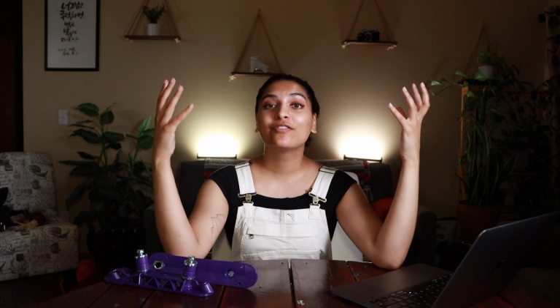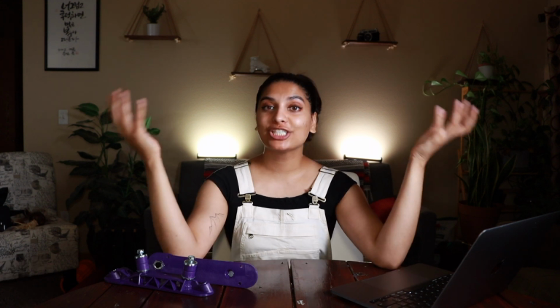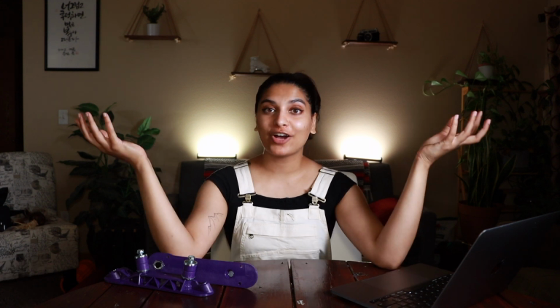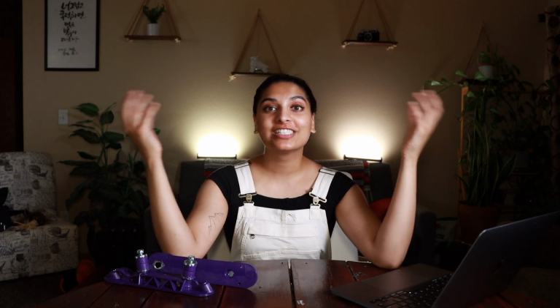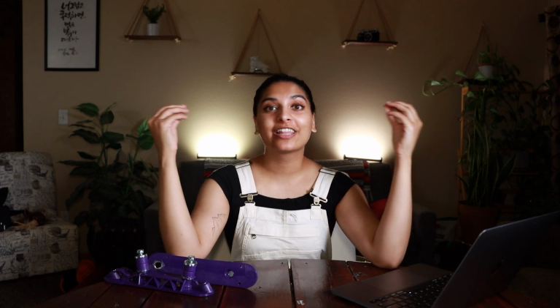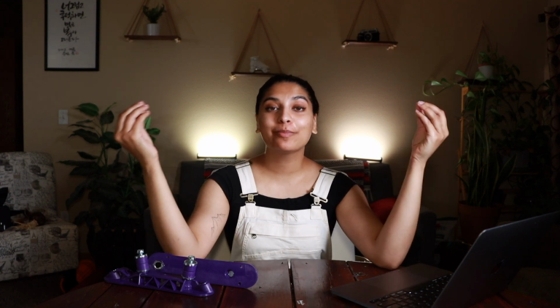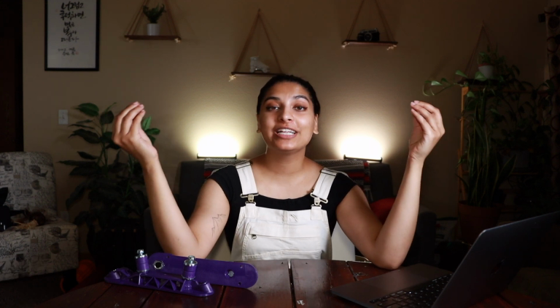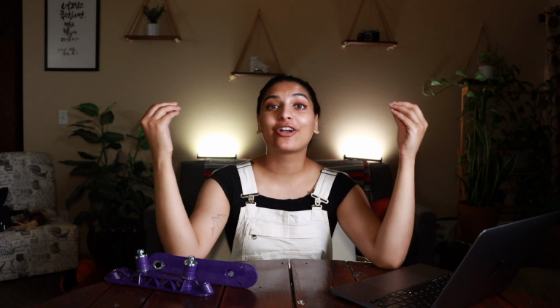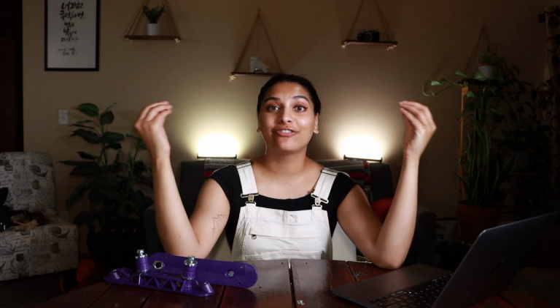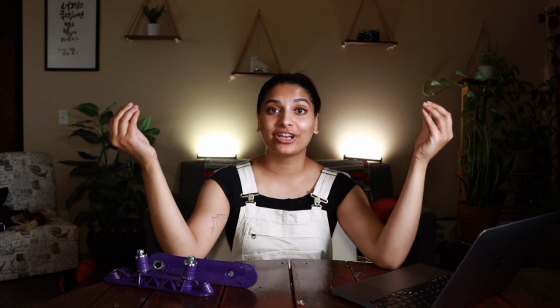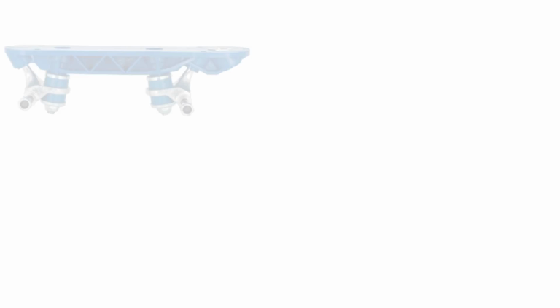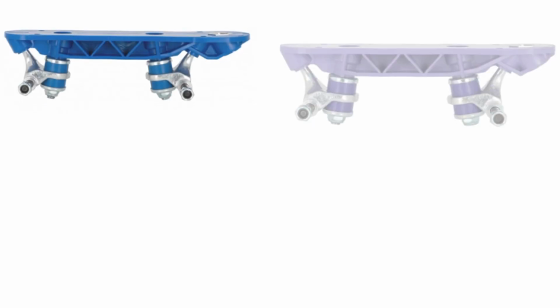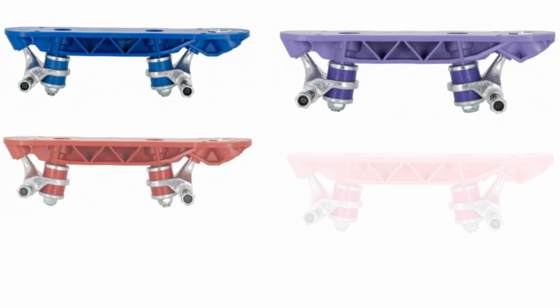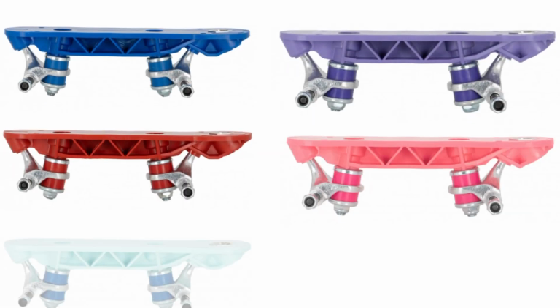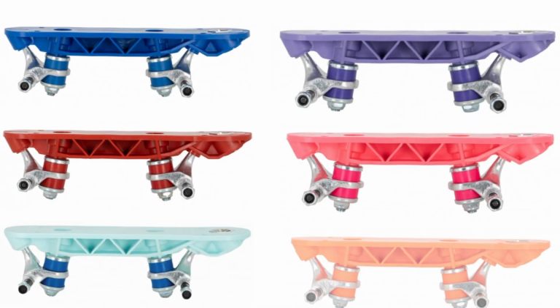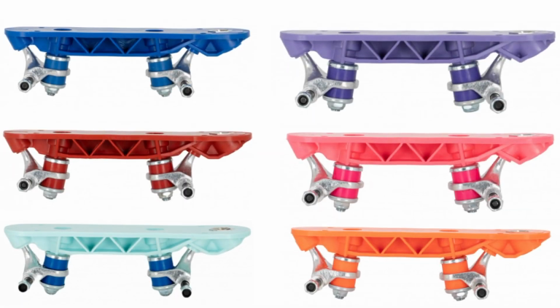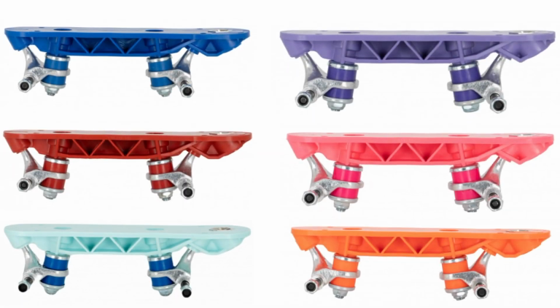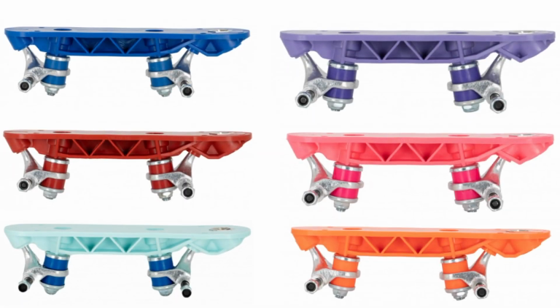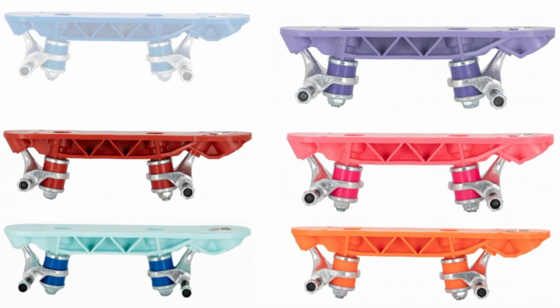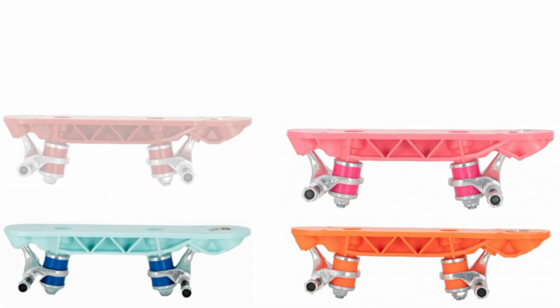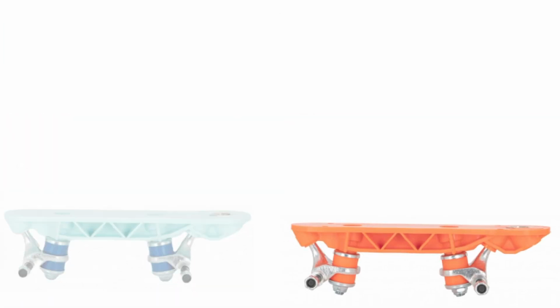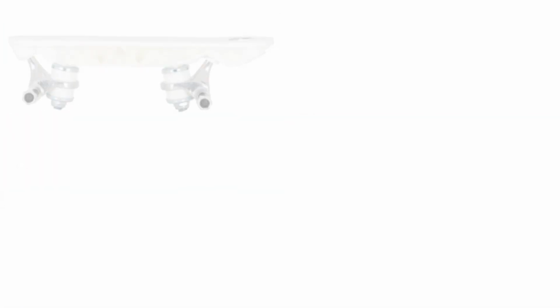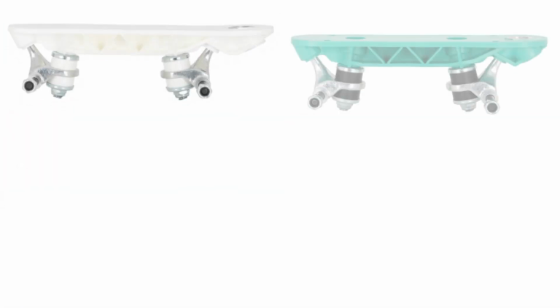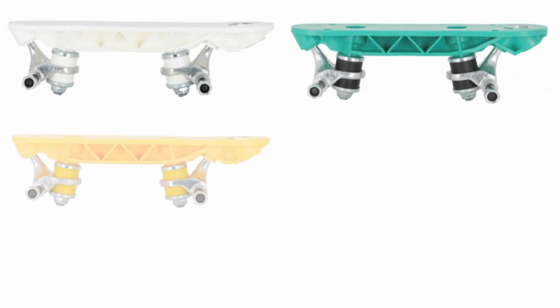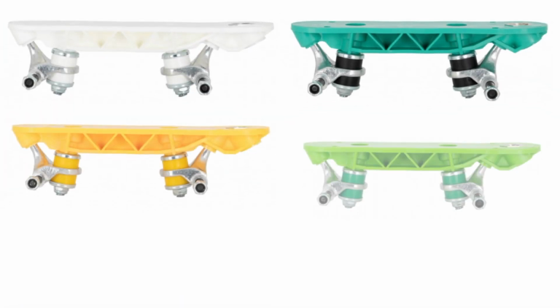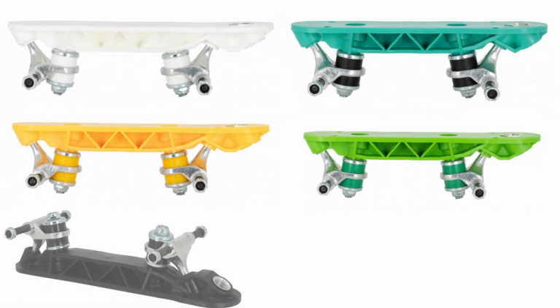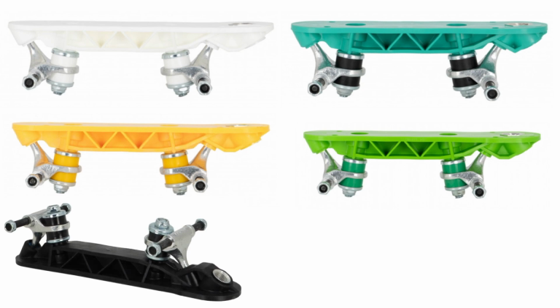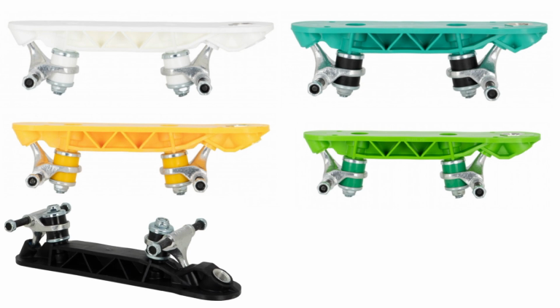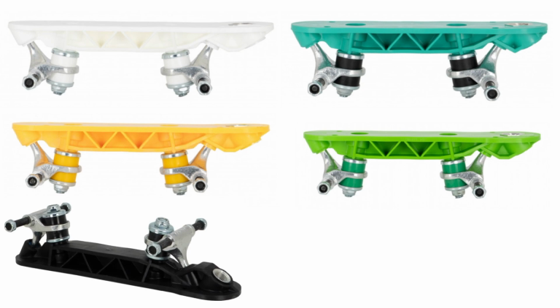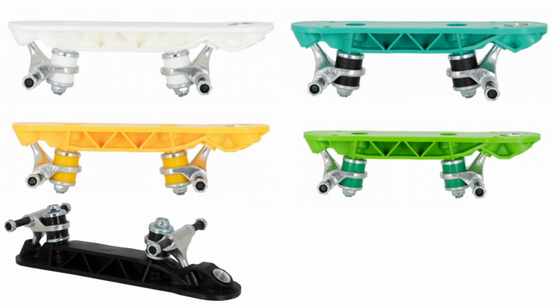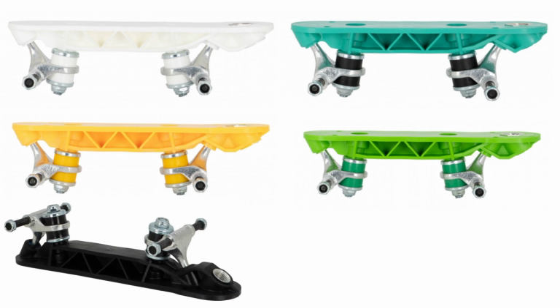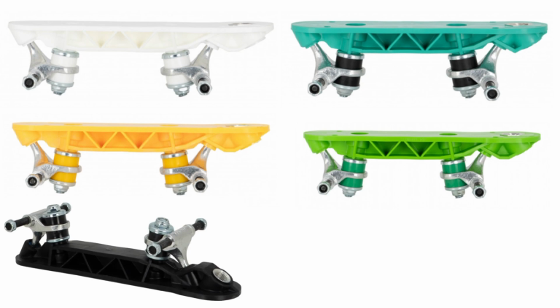First off, Sunlite plates are fun. They come in 11 different colors, so you can always find one that fits for you.